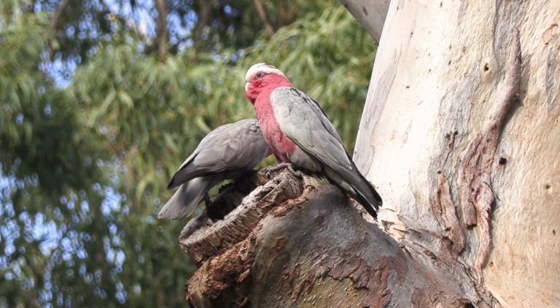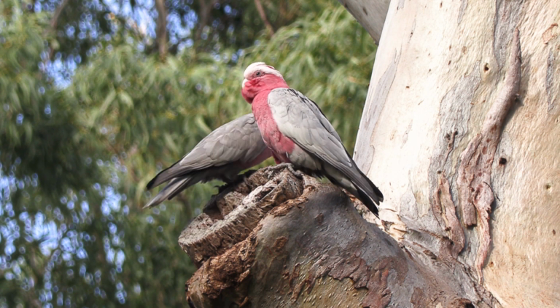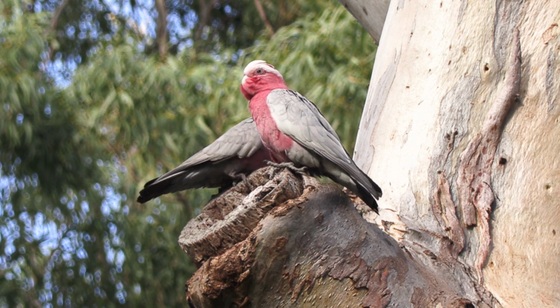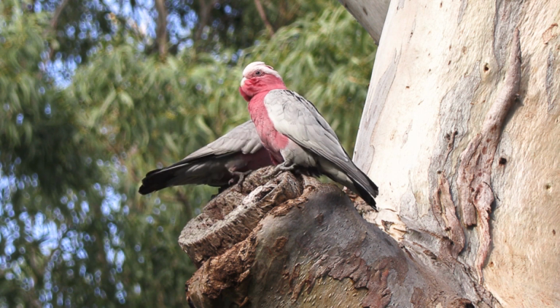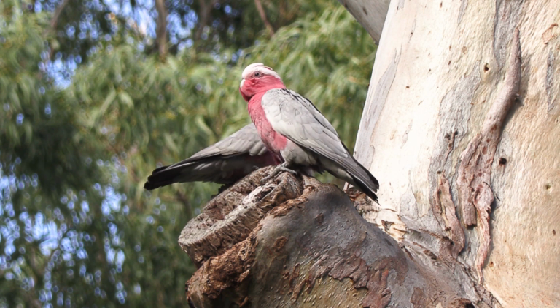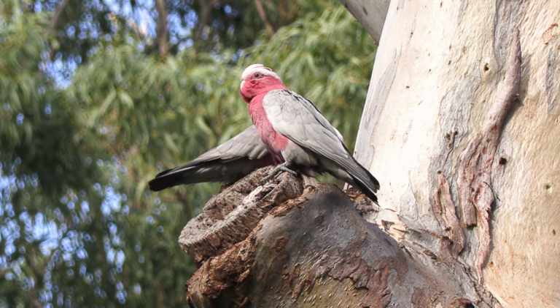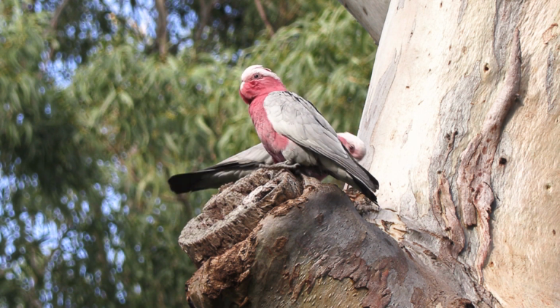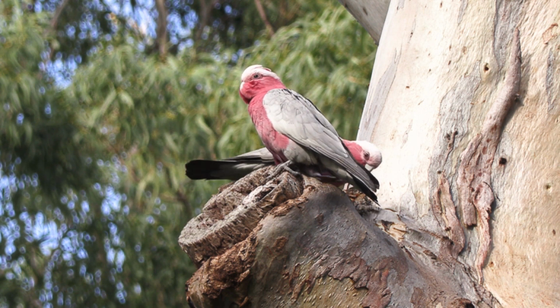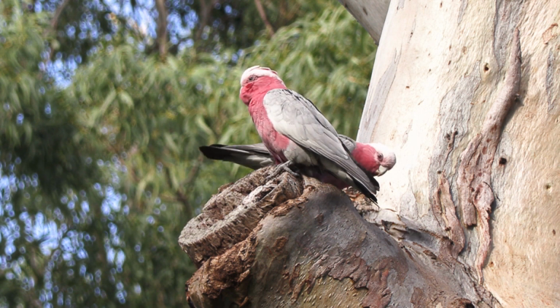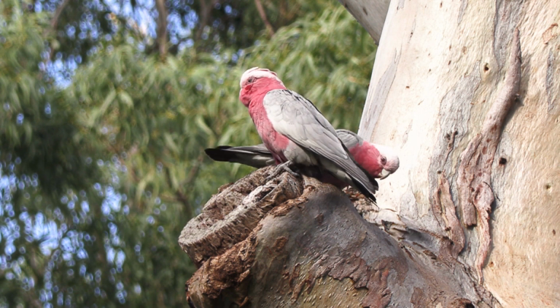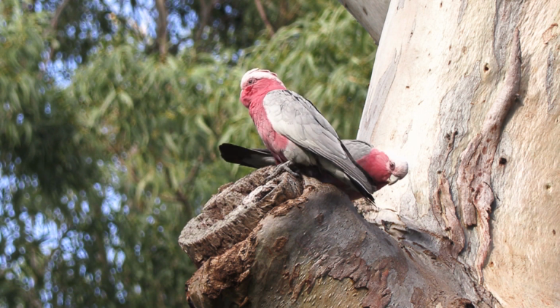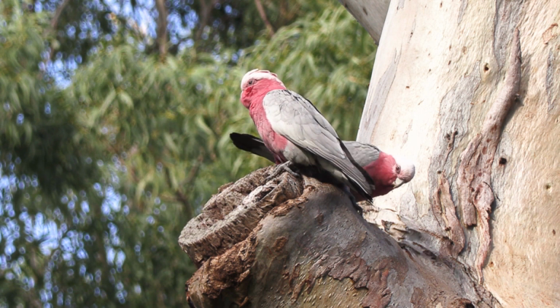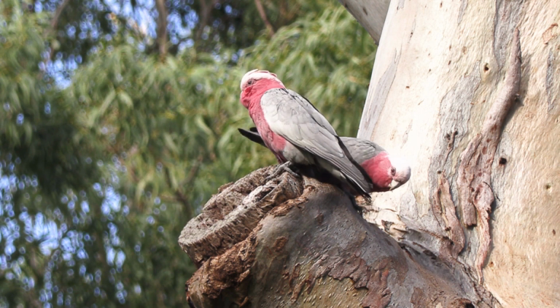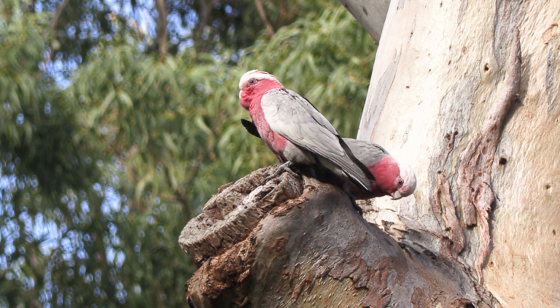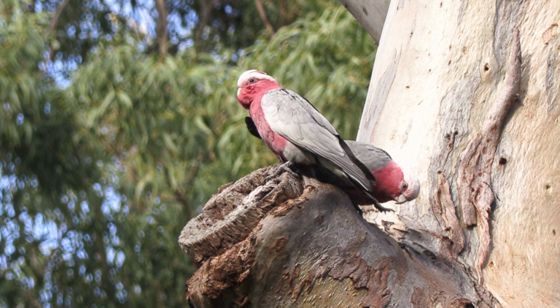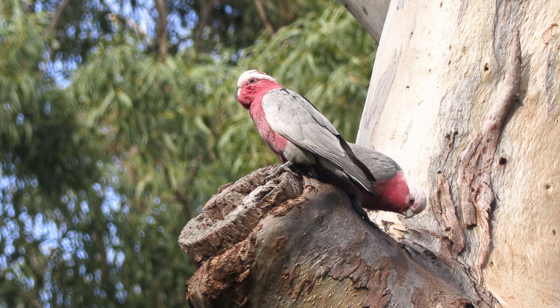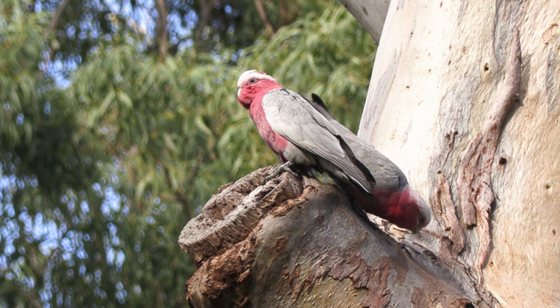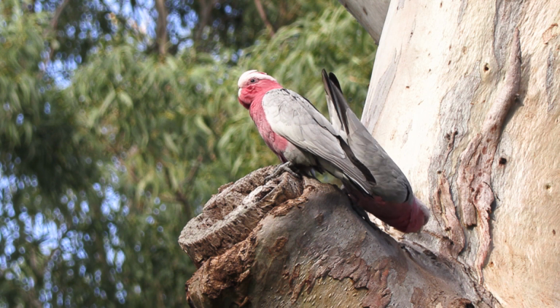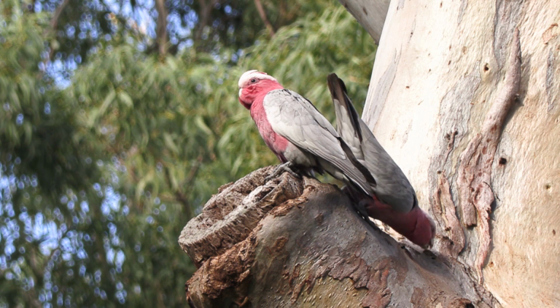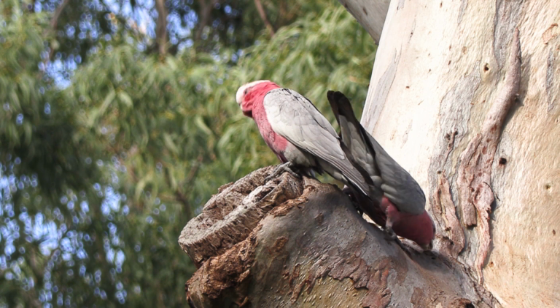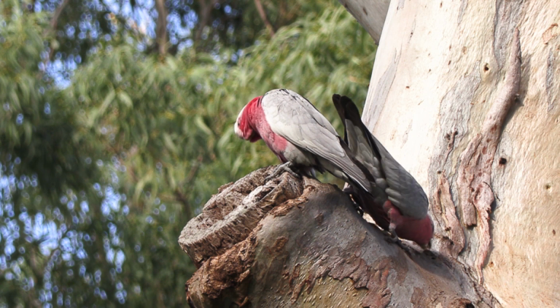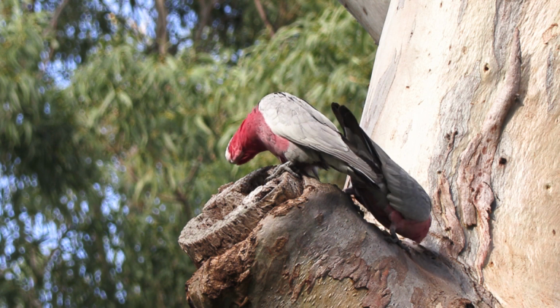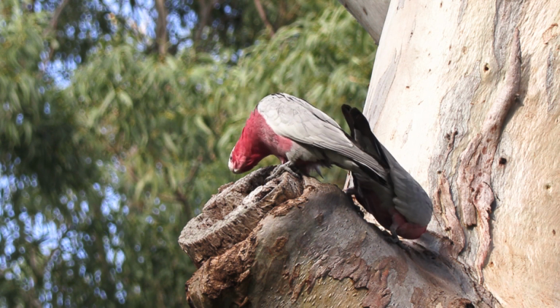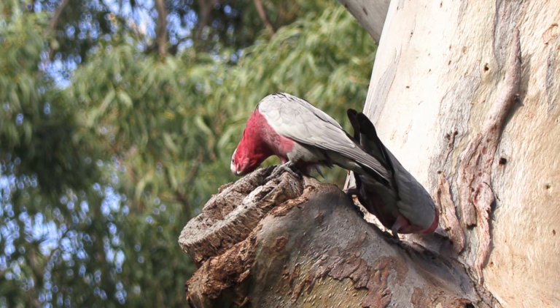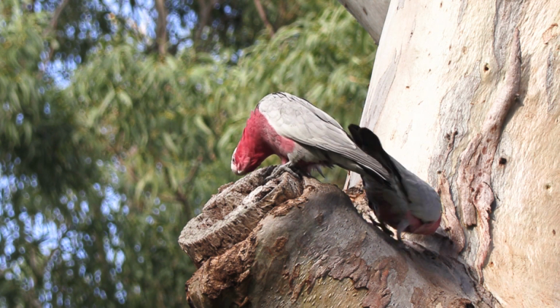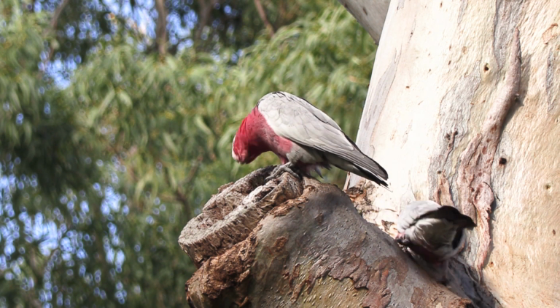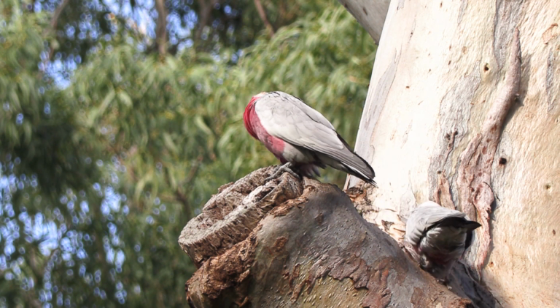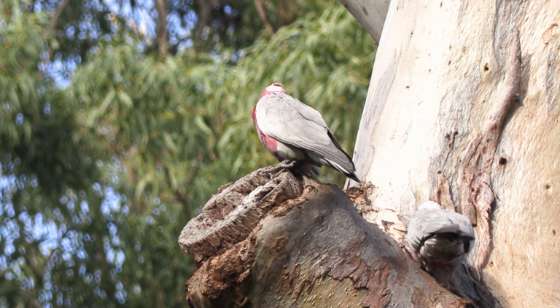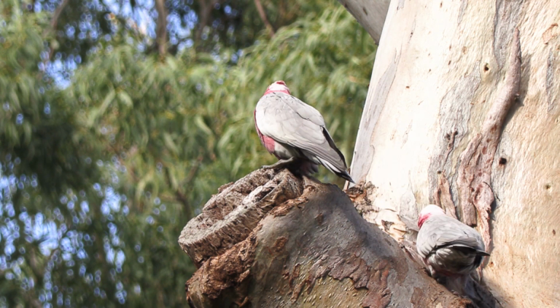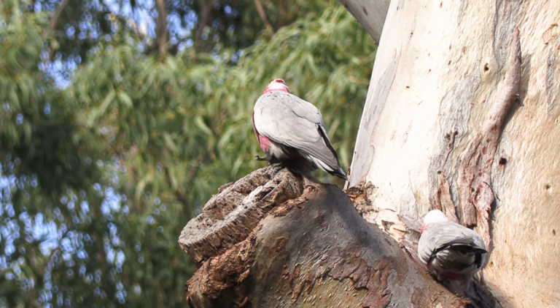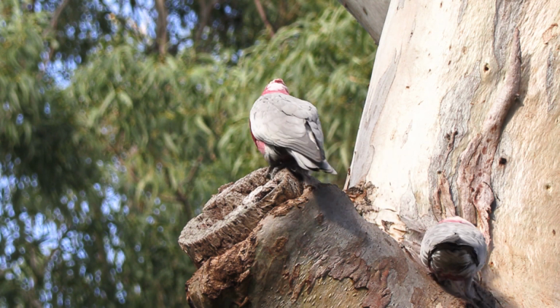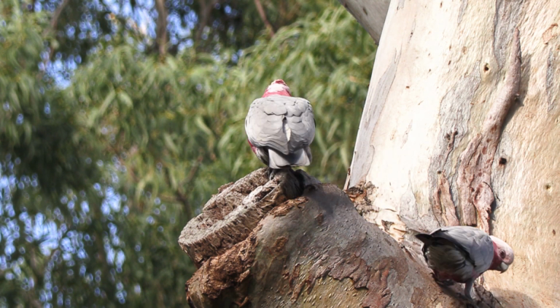When the nest is established, one of the birds will always remain at the entrance, keeping guard and a watchful eye over the nest.